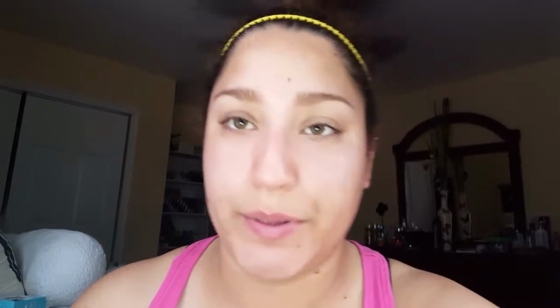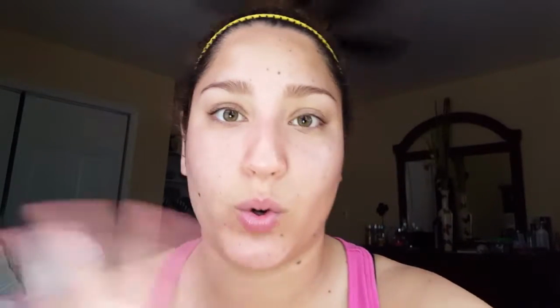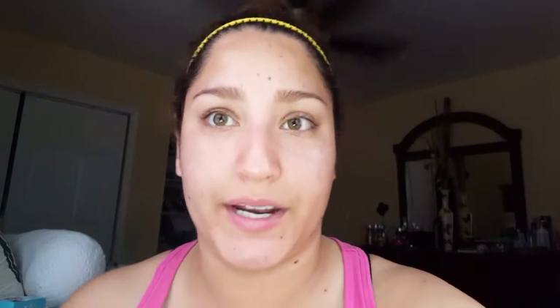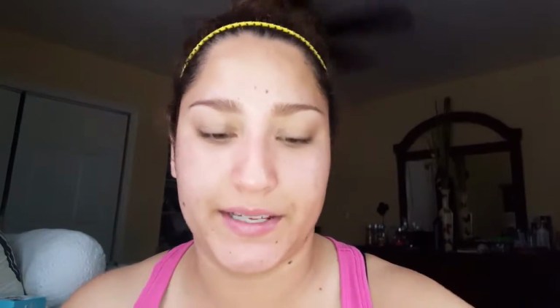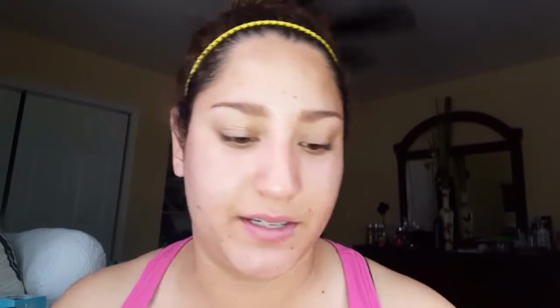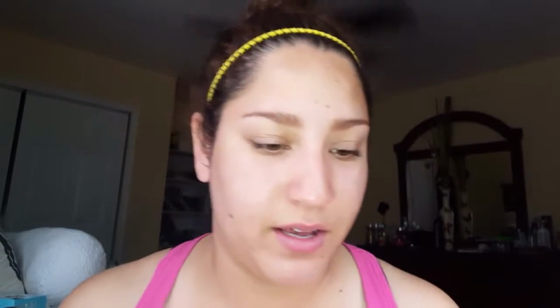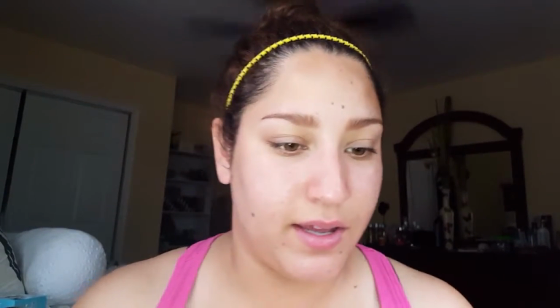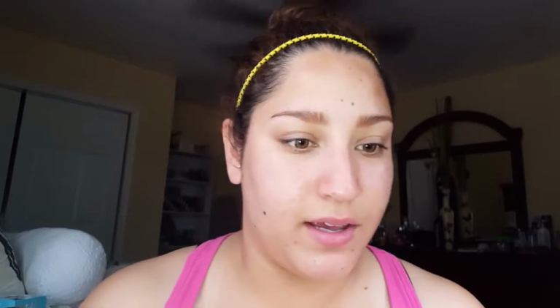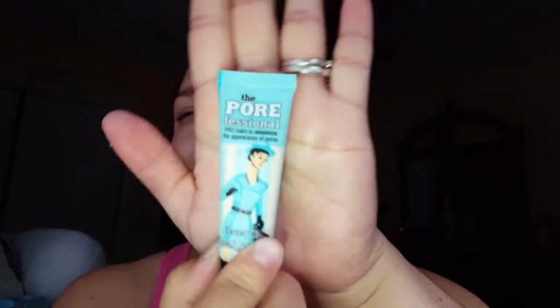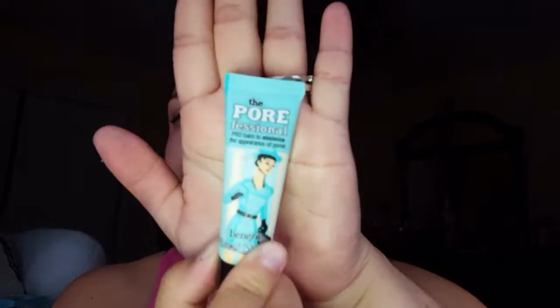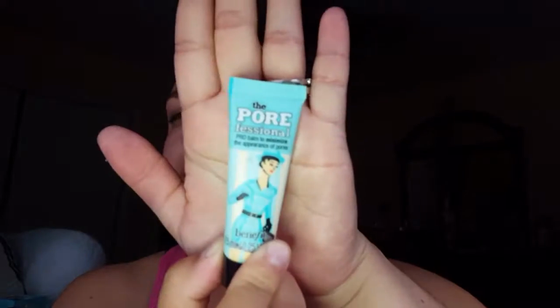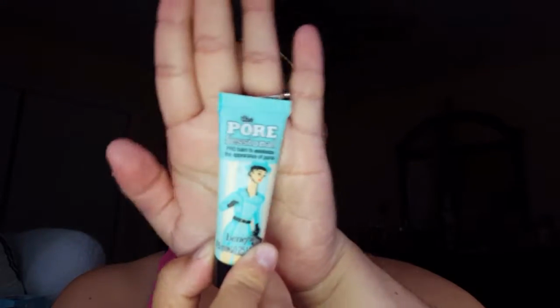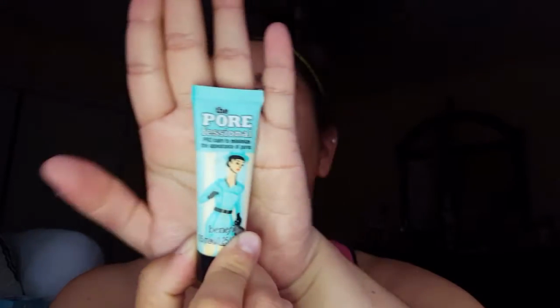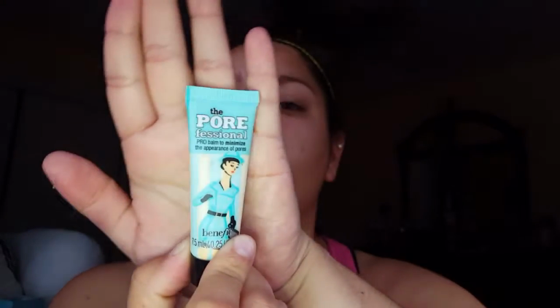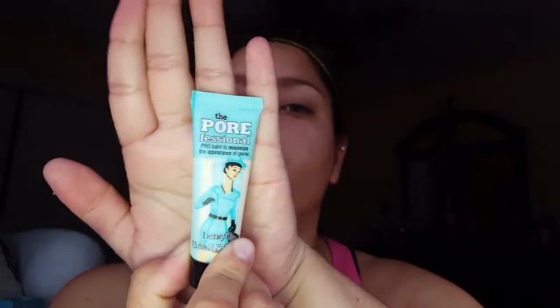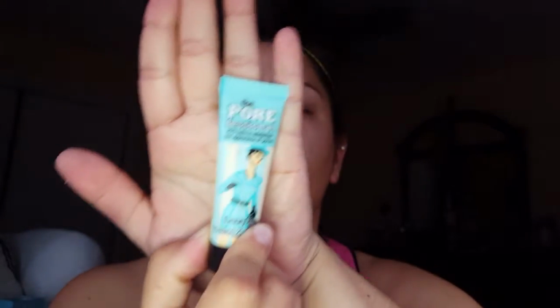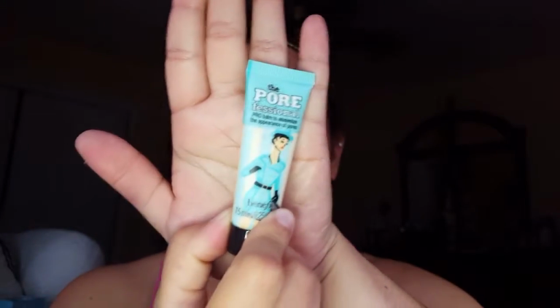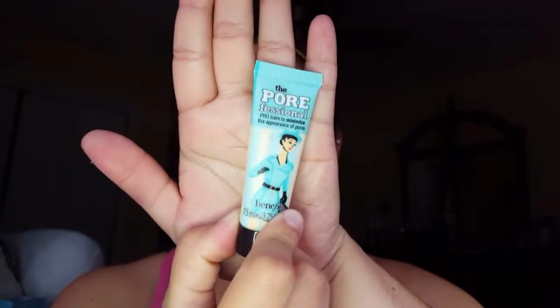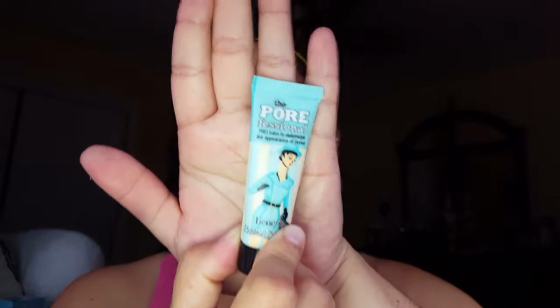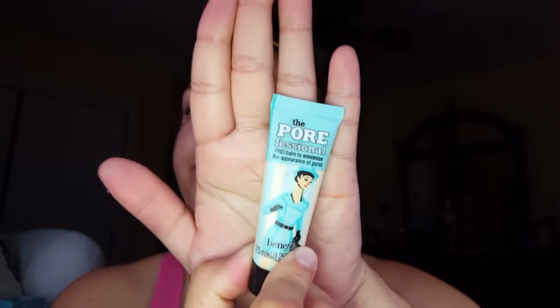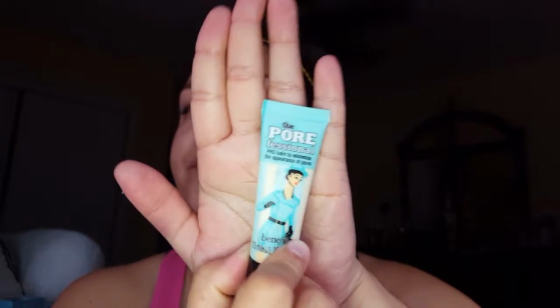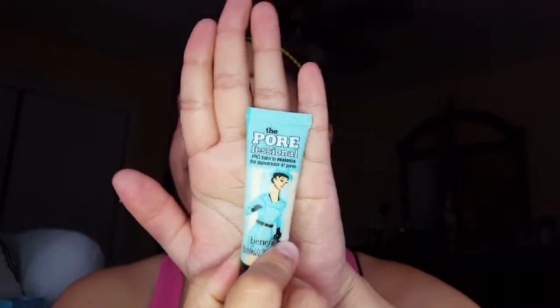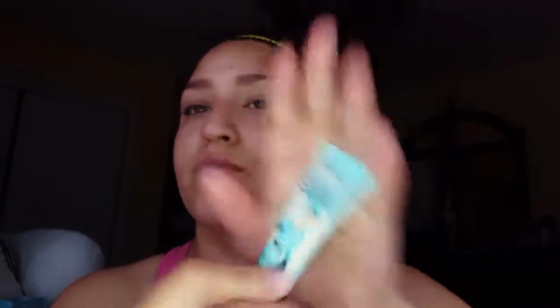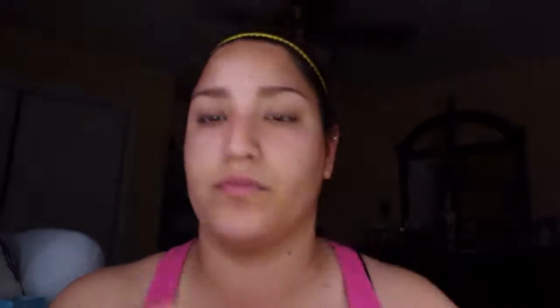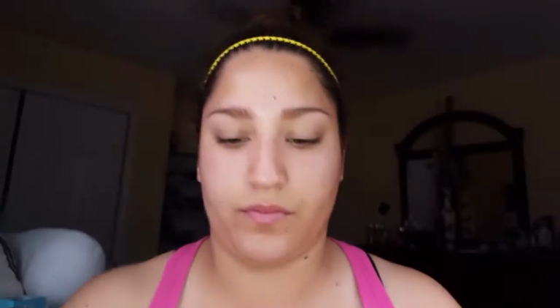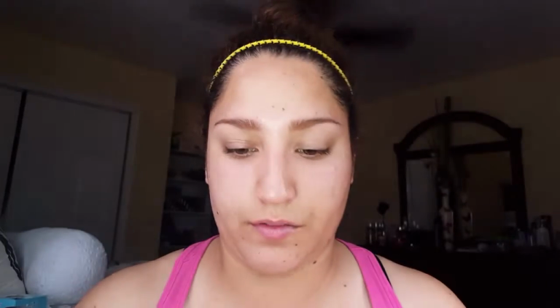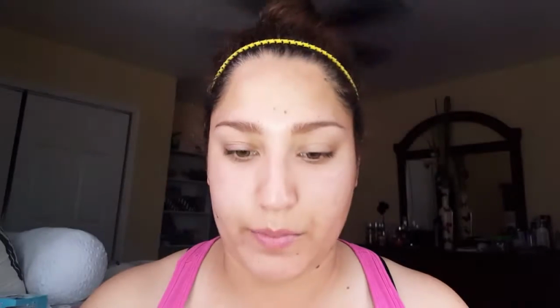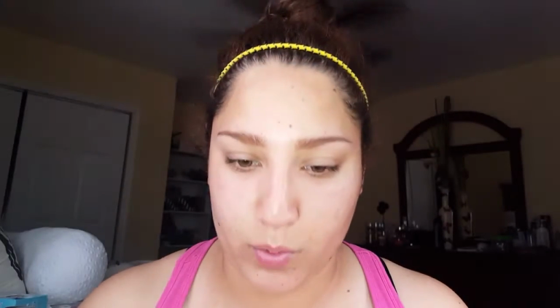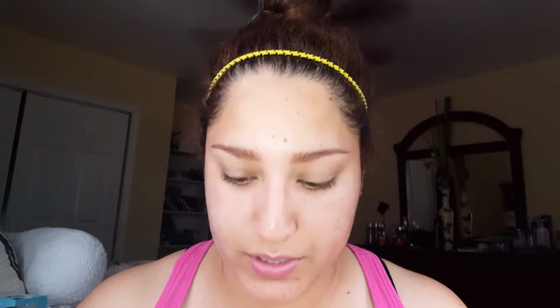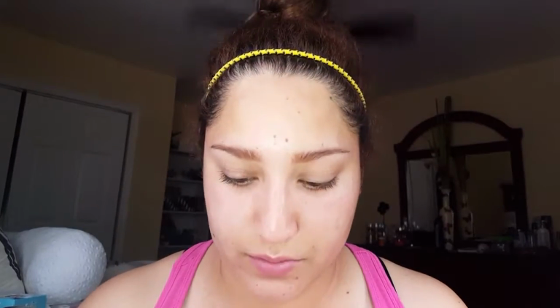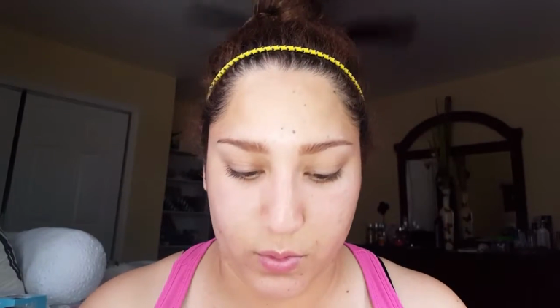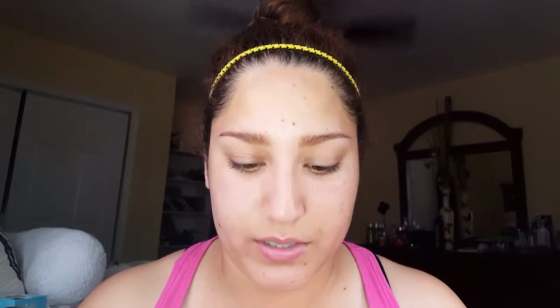I'm going to try to be organized. Pore Professional for my pores, of course.